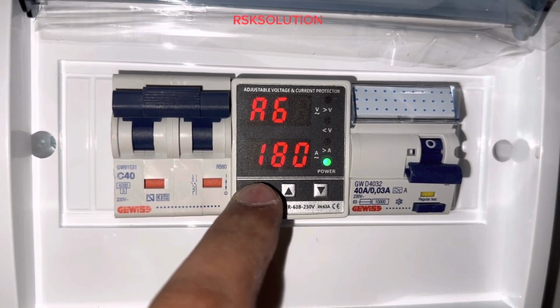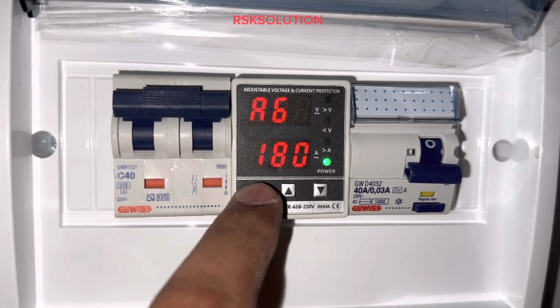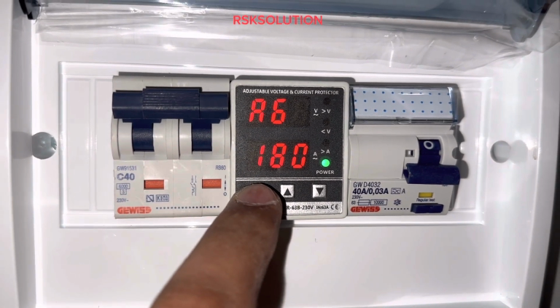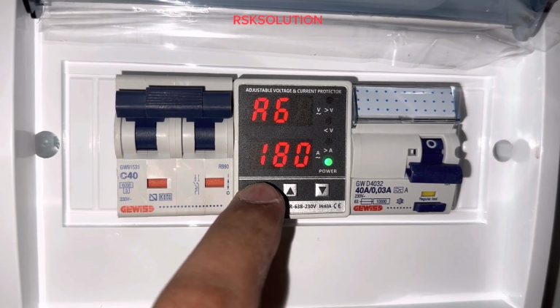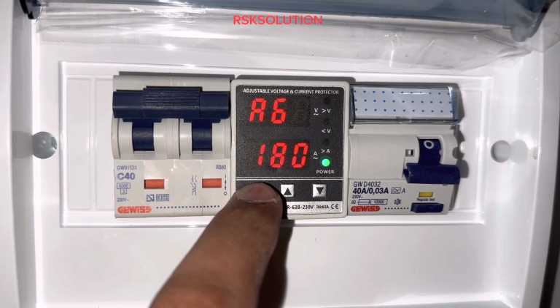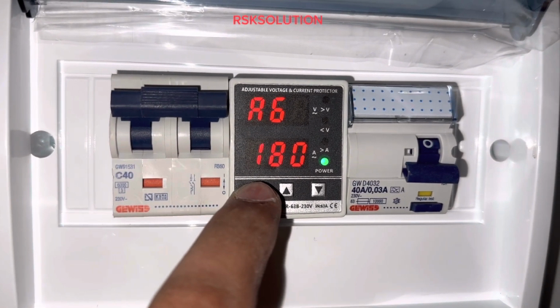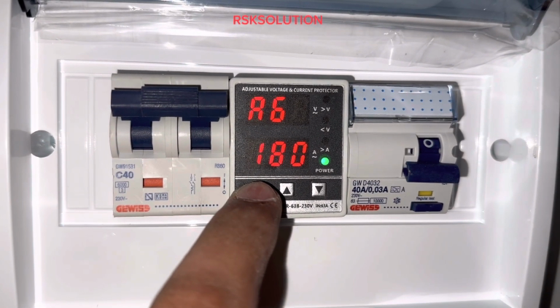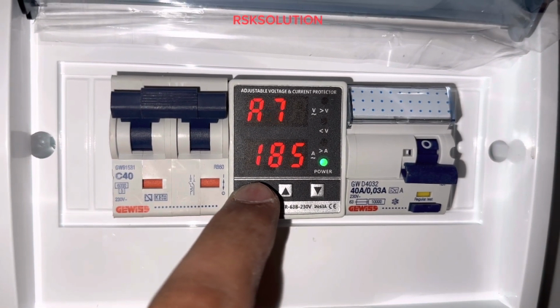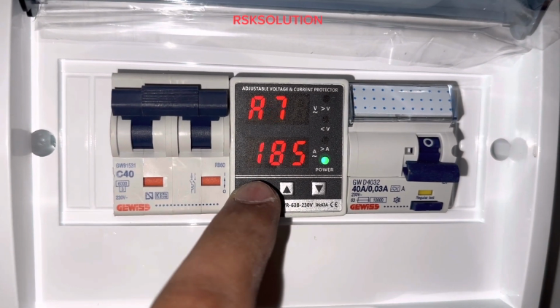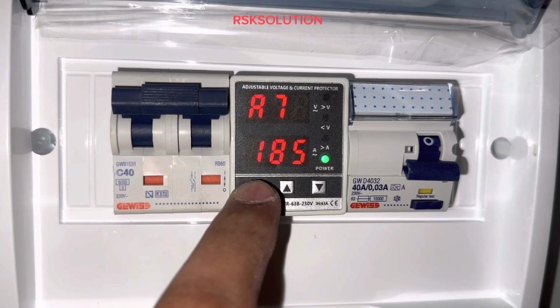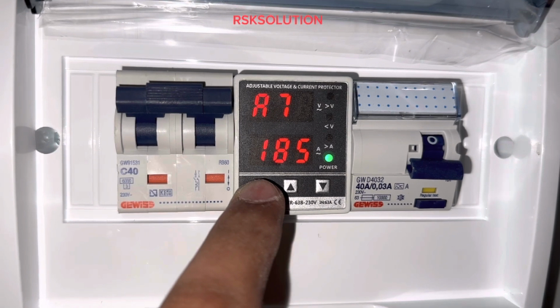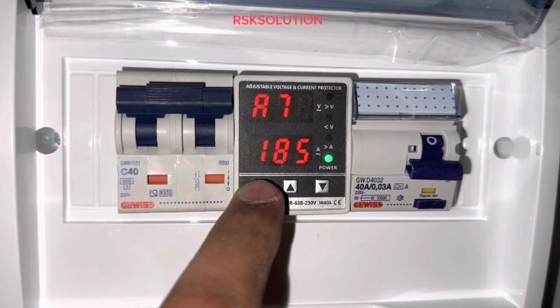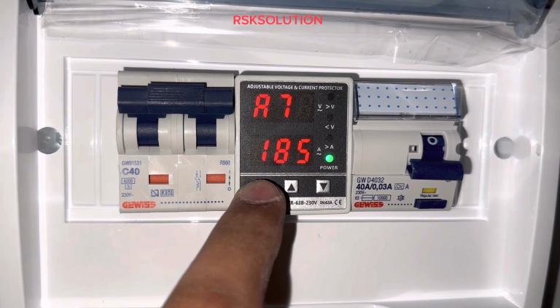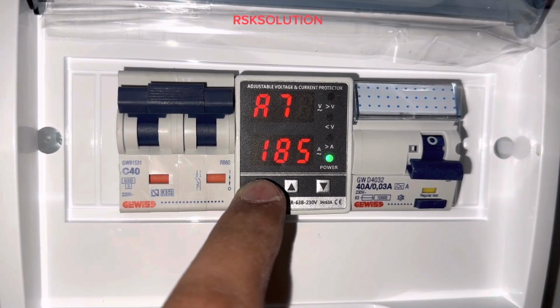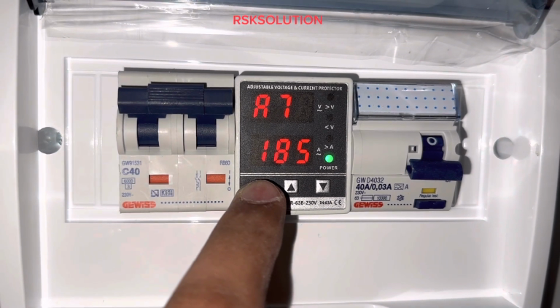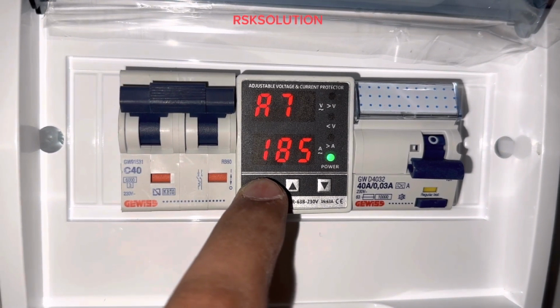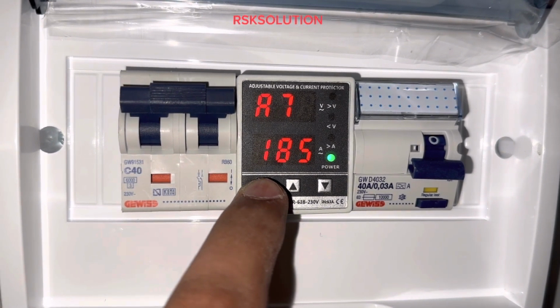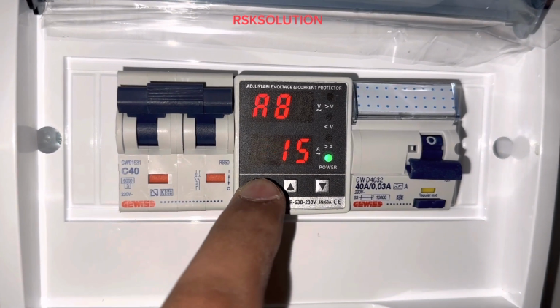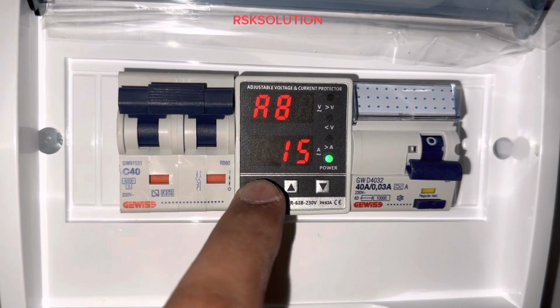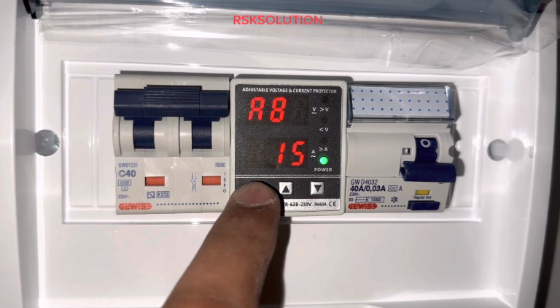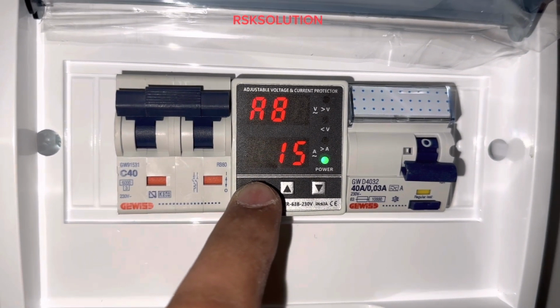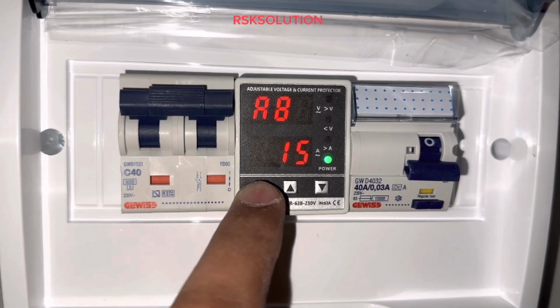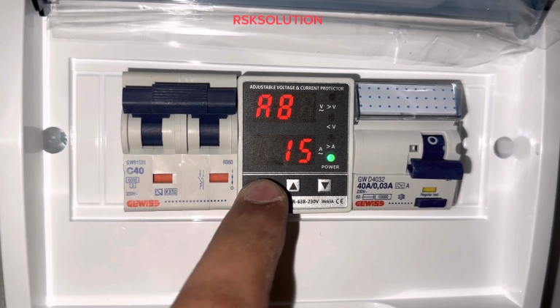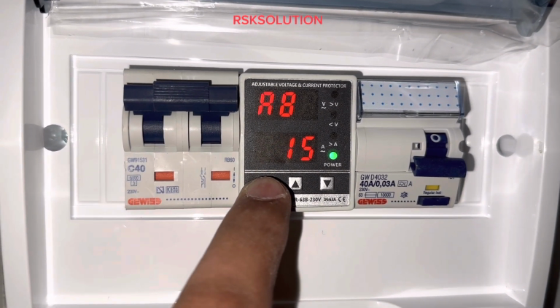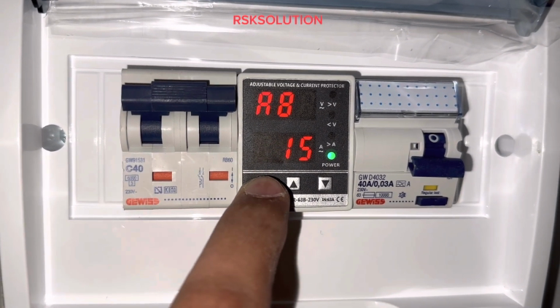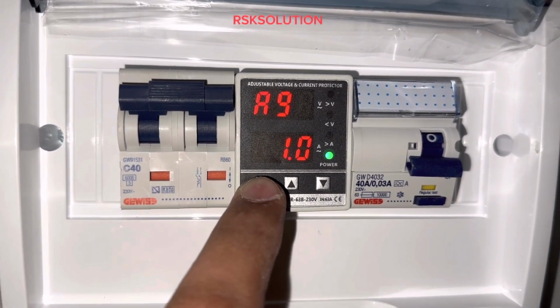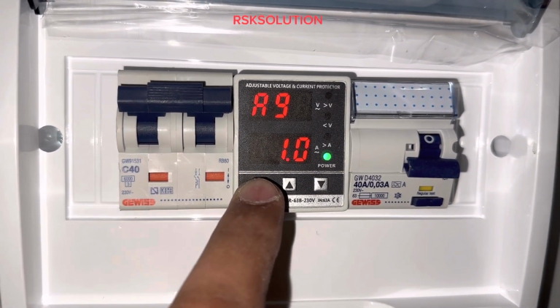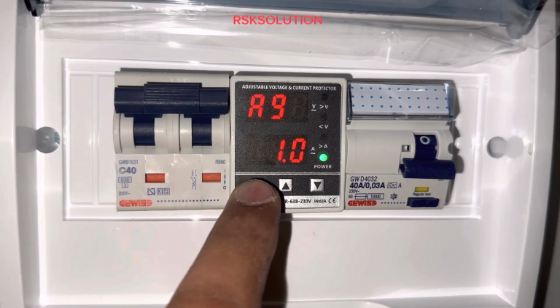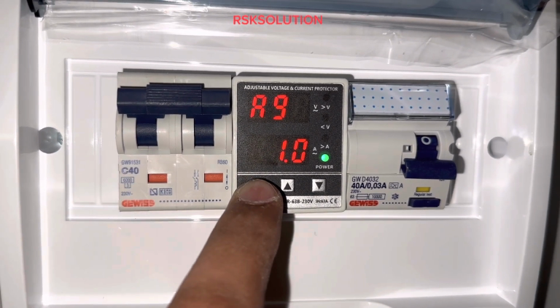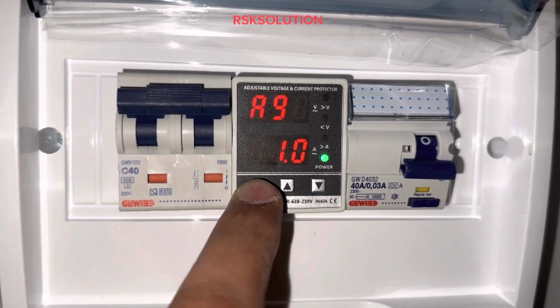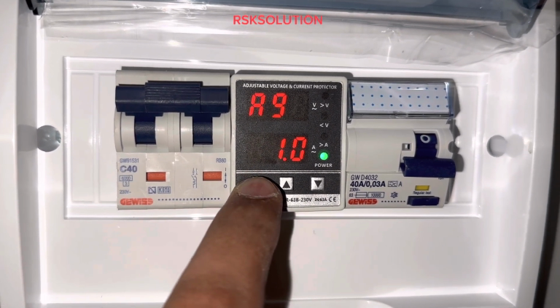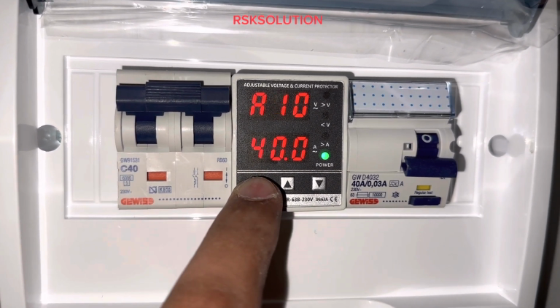A5 should be 10. A6 should be 180. A7 should be 185. A8 should be 15. A9 should be 1.